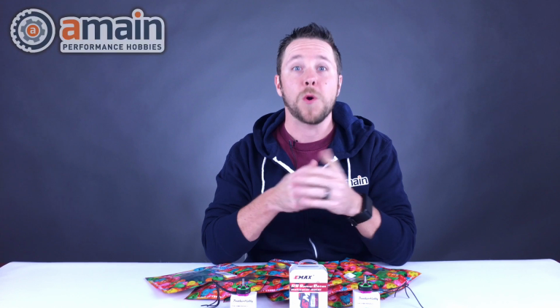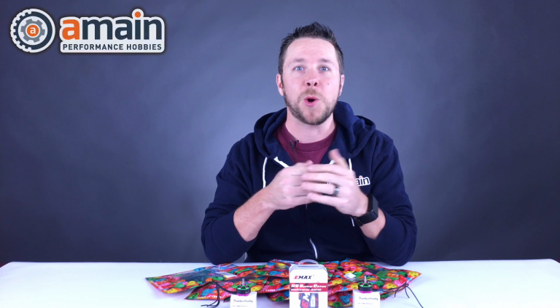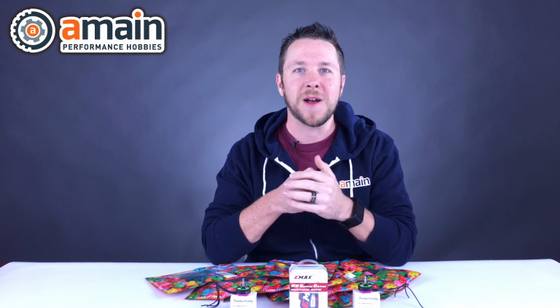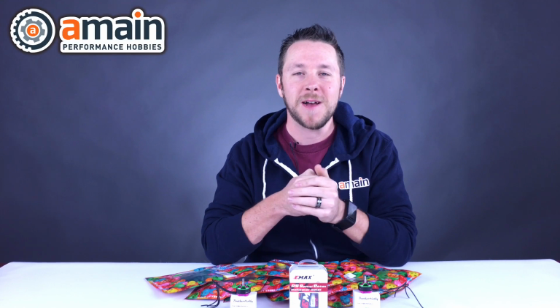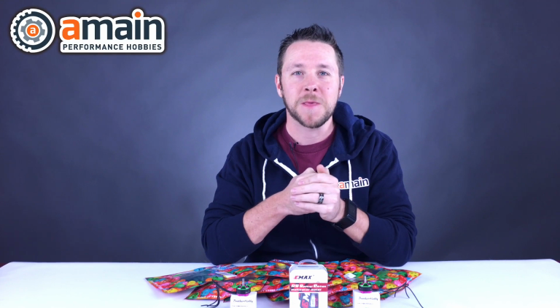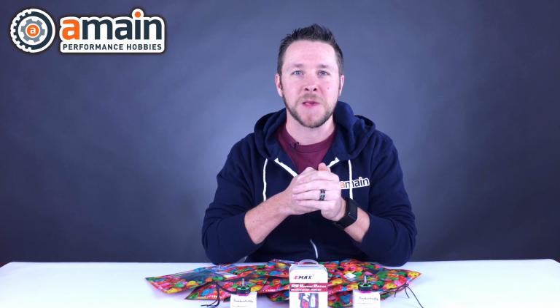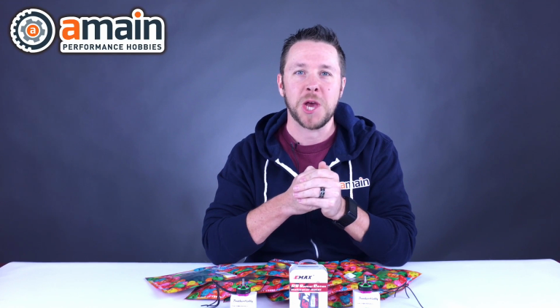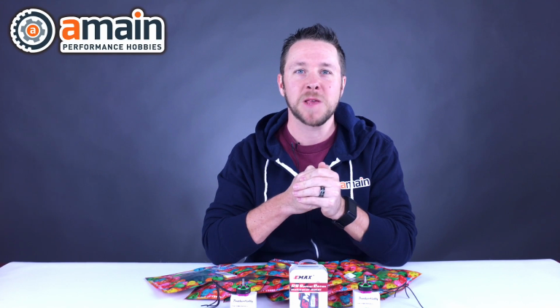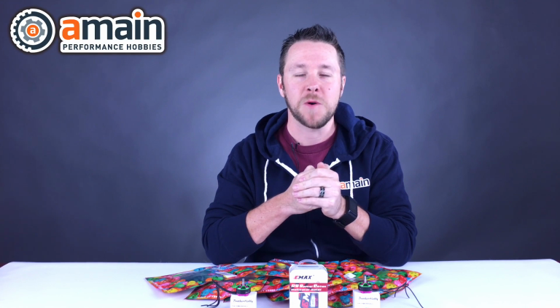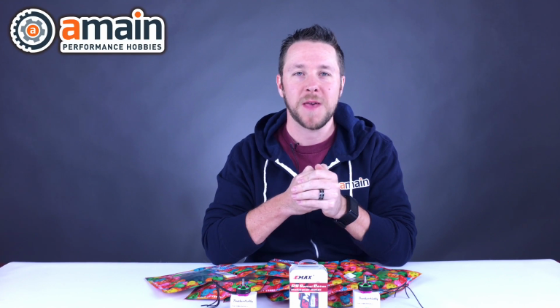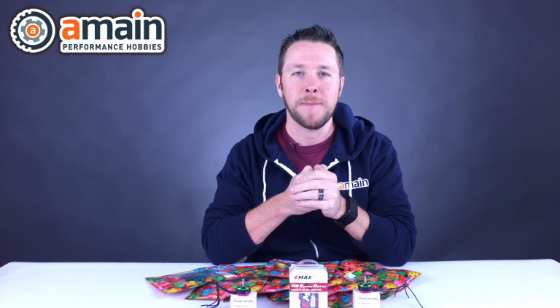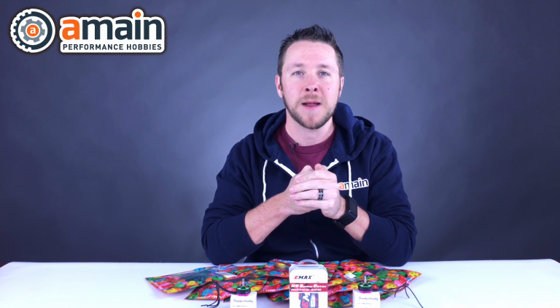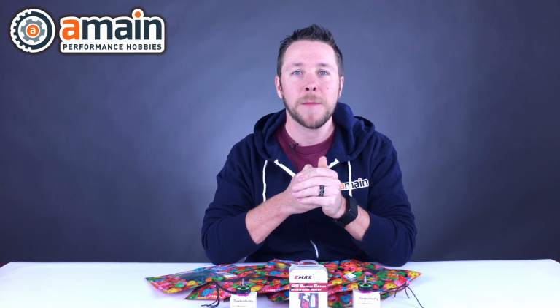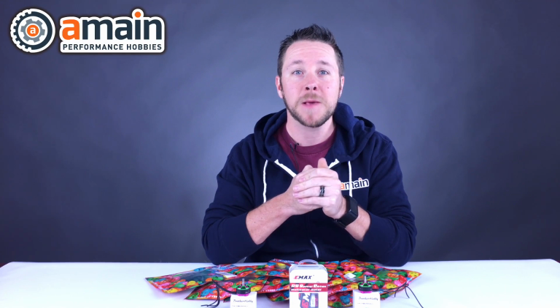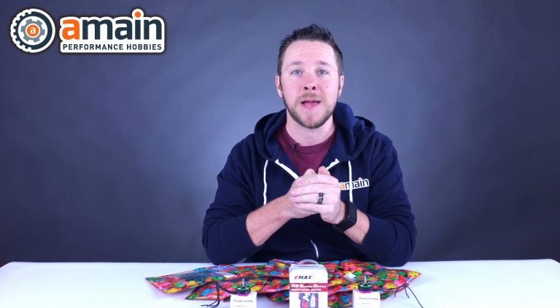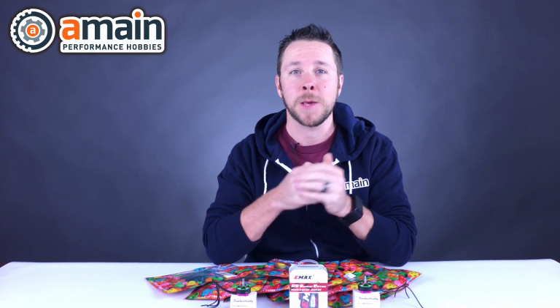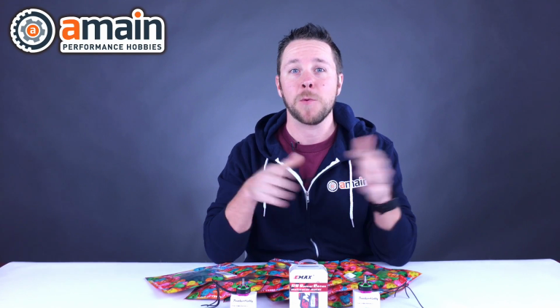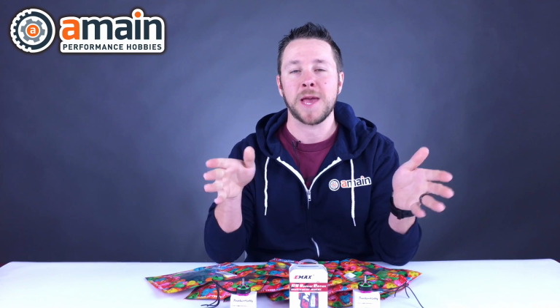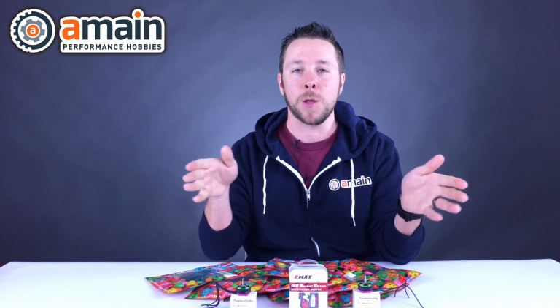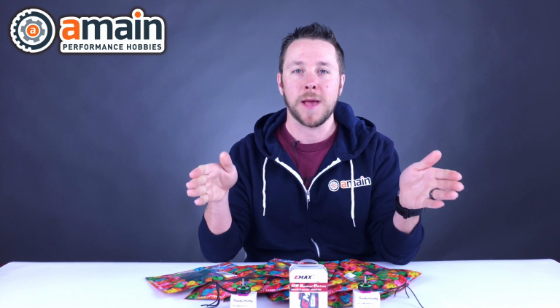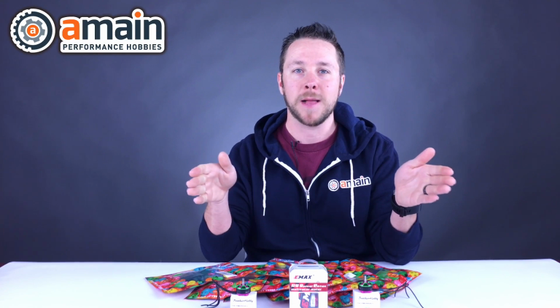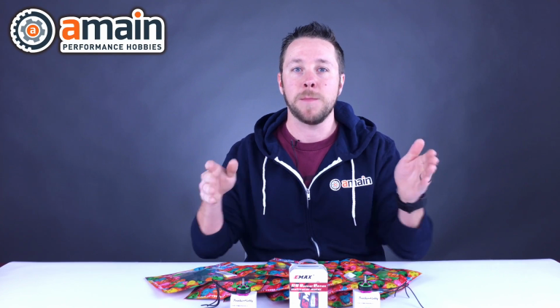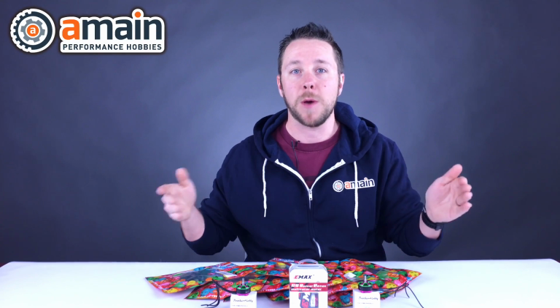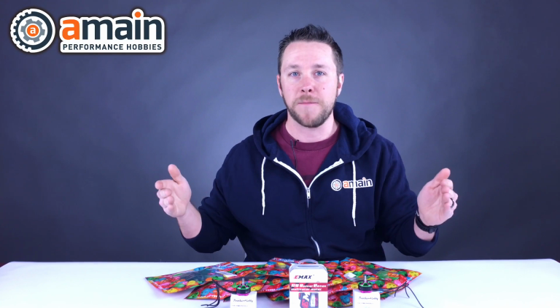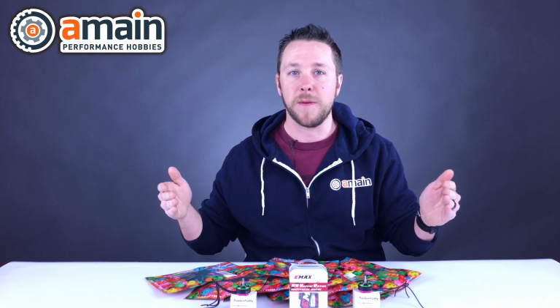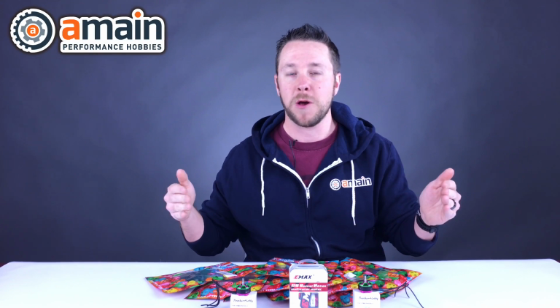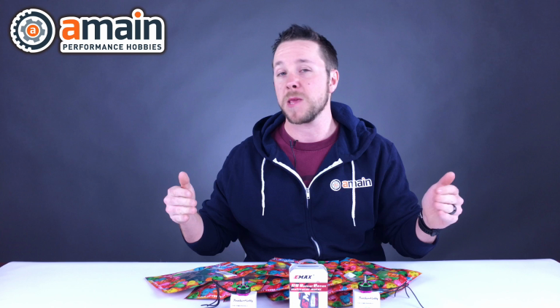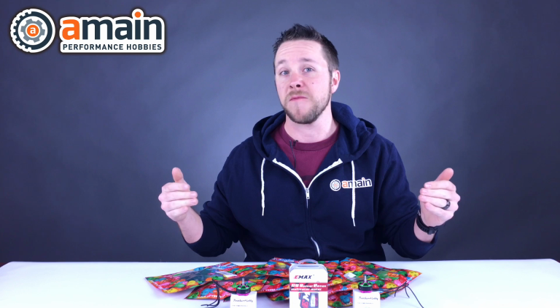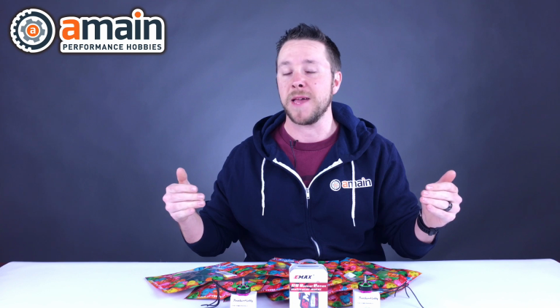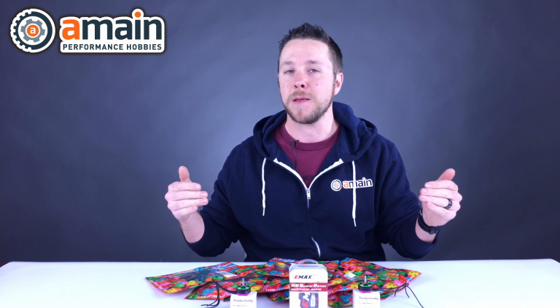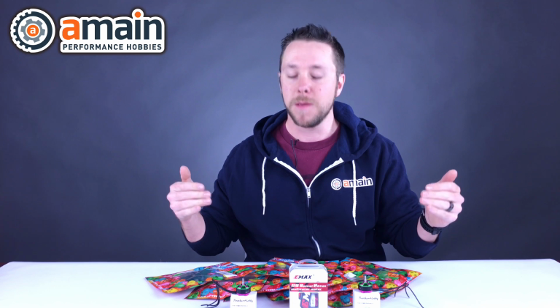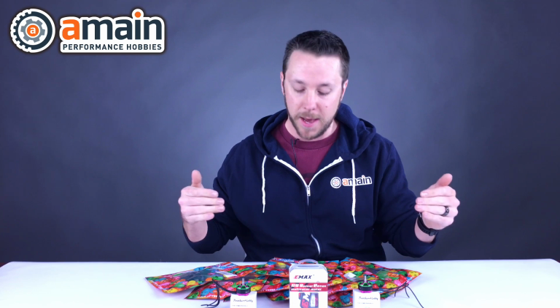What's going on guys? This is Jason with AMain Hobbies and today we're taking a look at some new FPV products that have landed today.